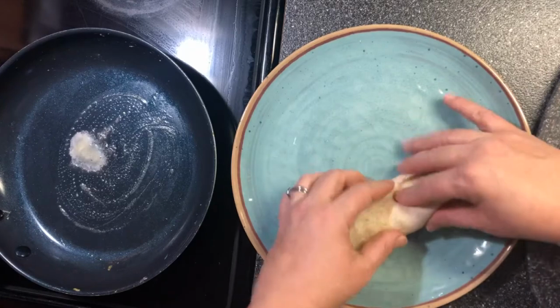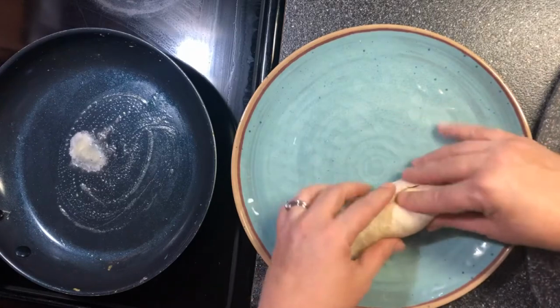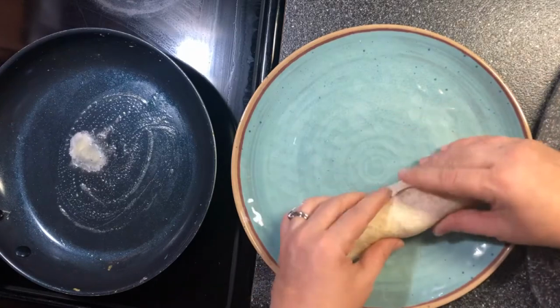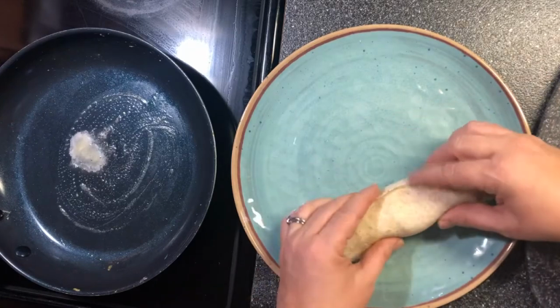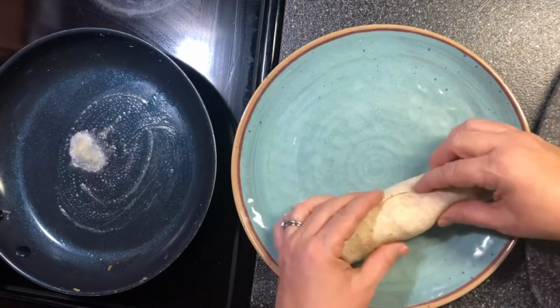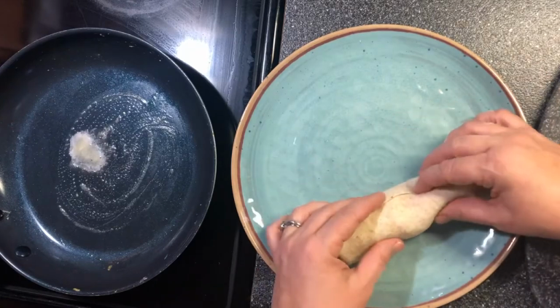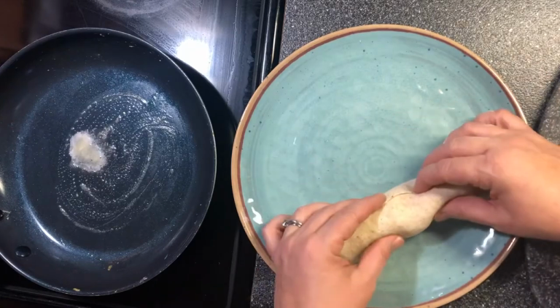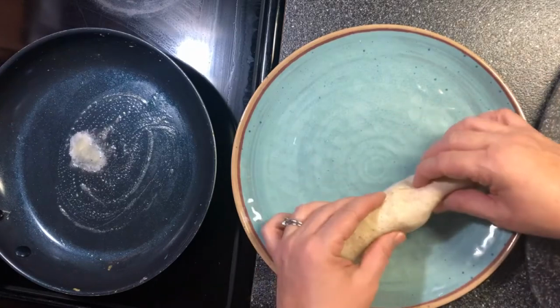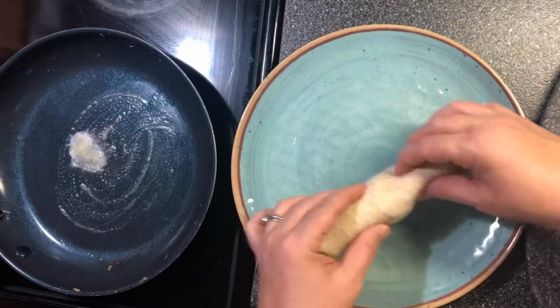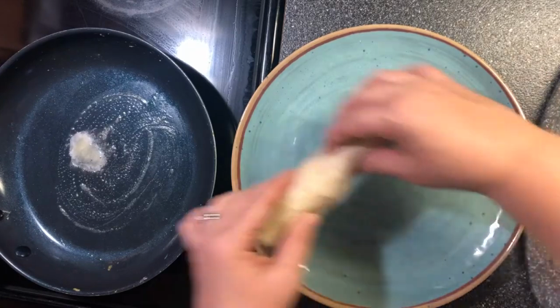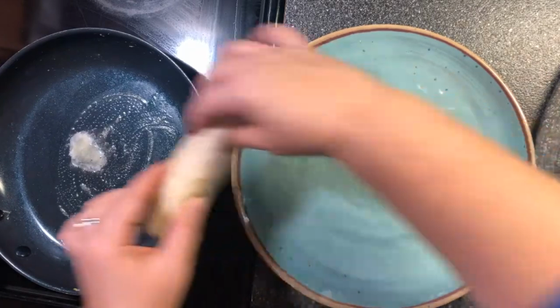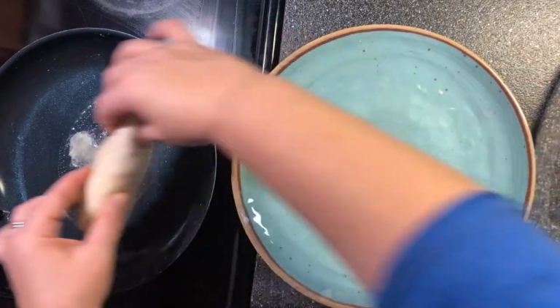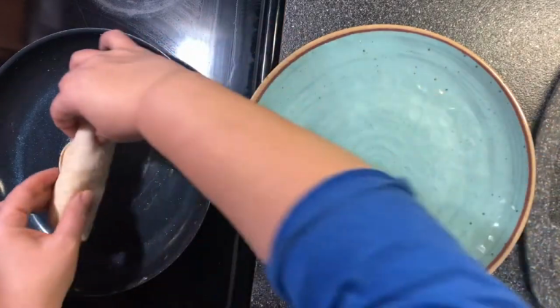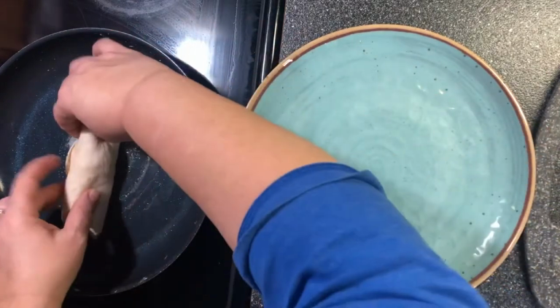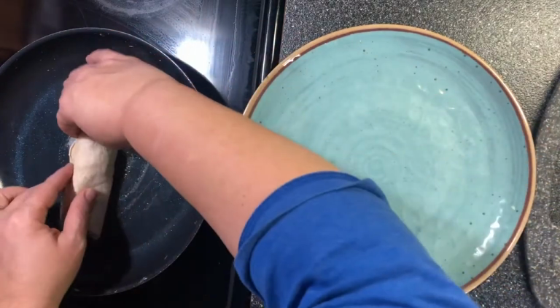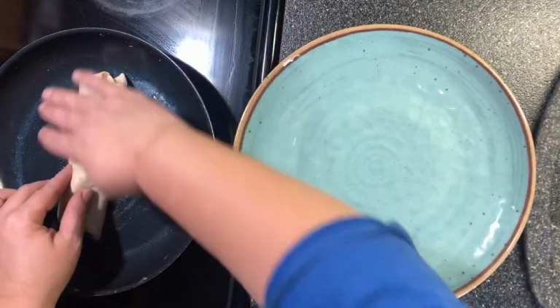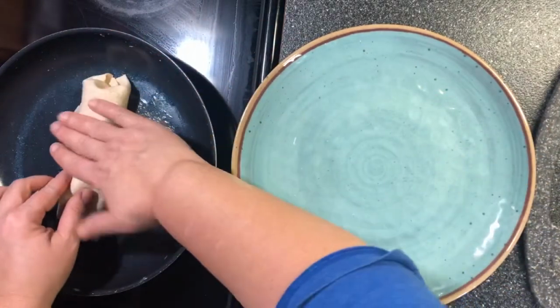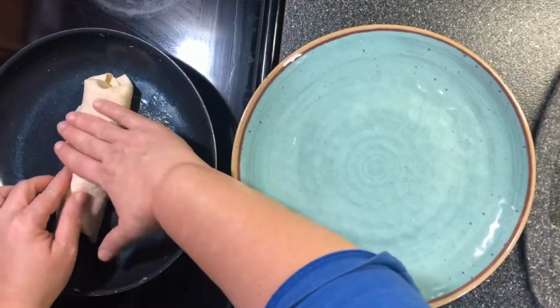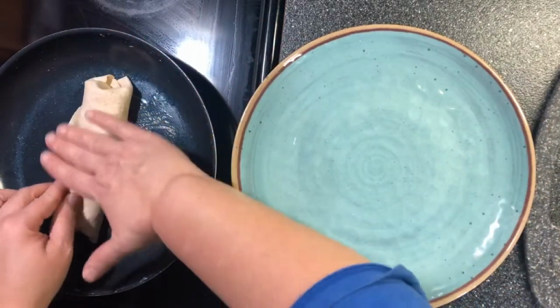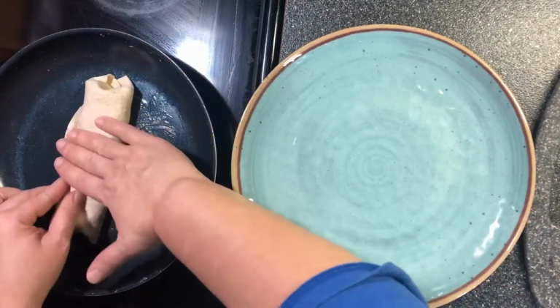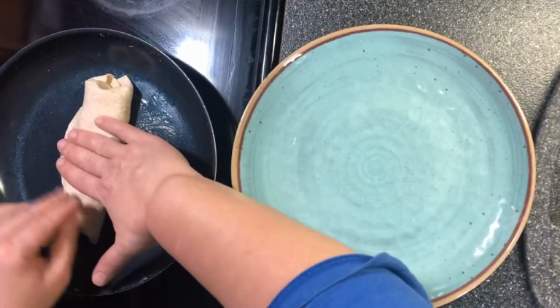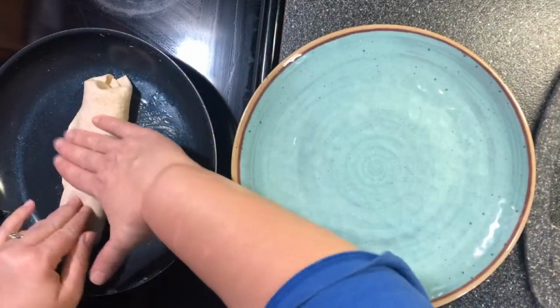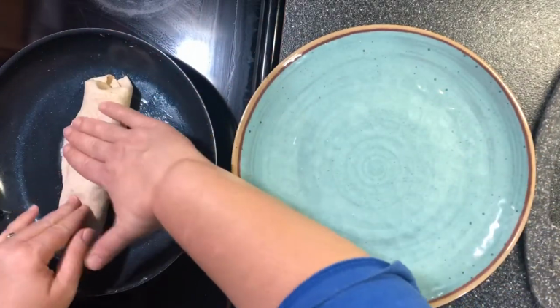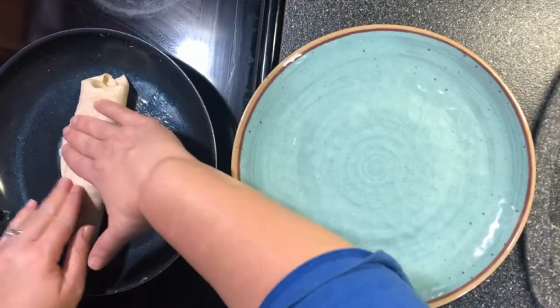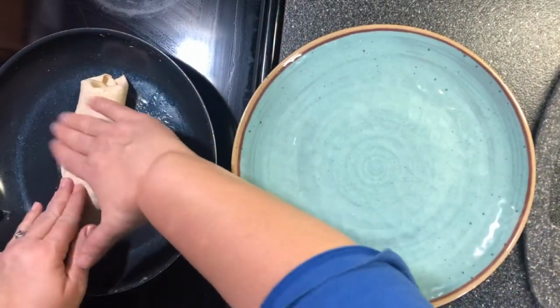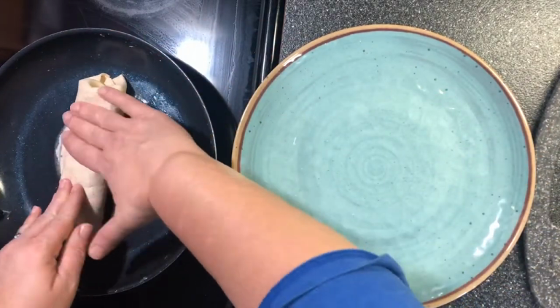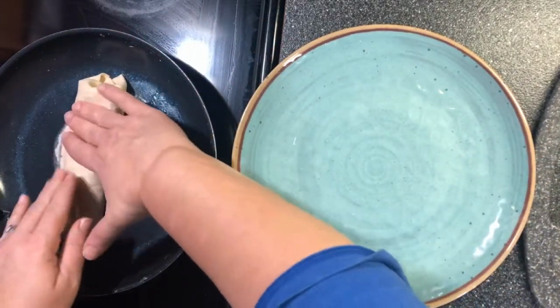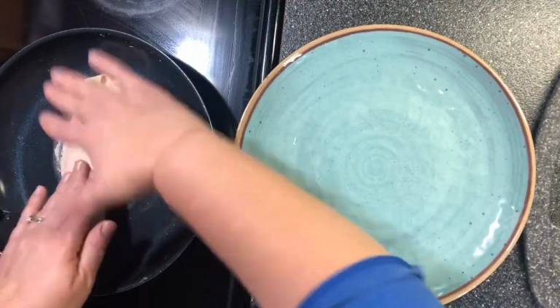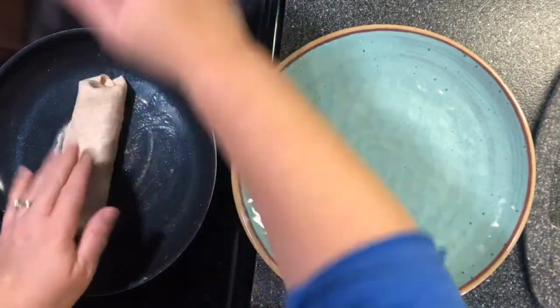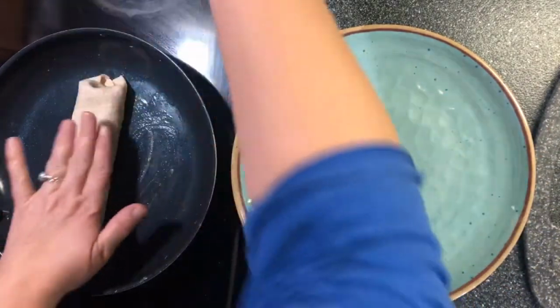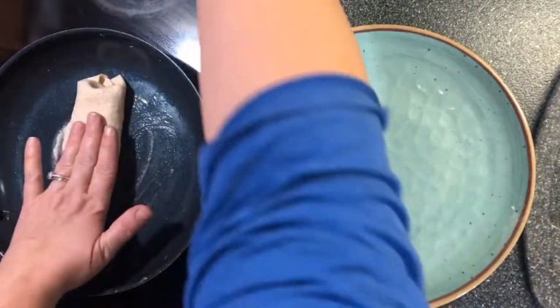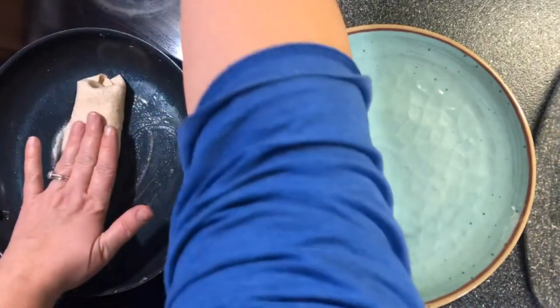Seam side down, I'm going to stick it back in the skillet and let it get brown.